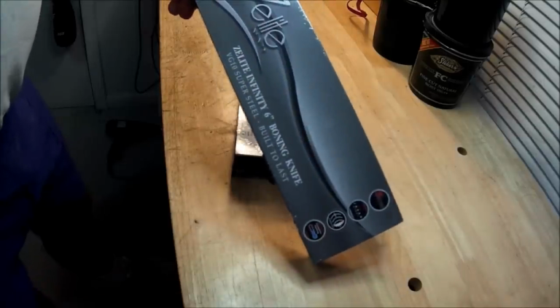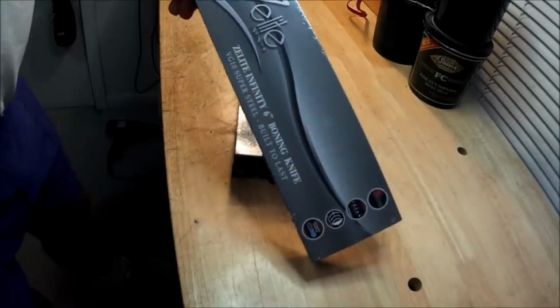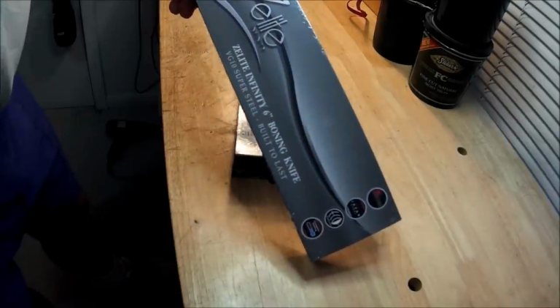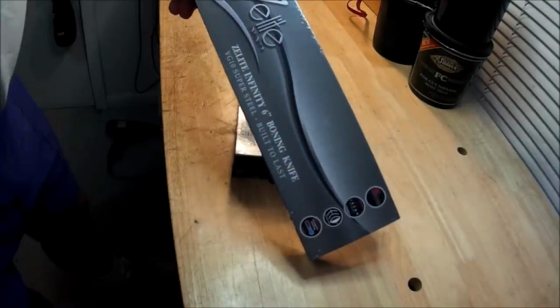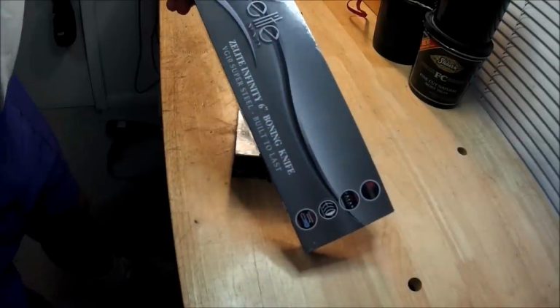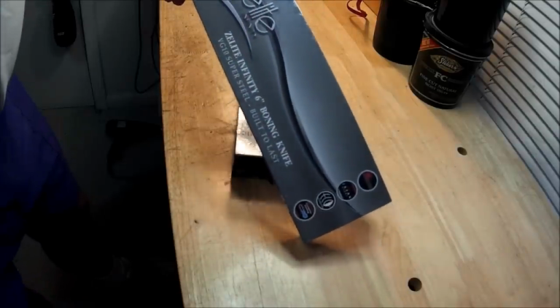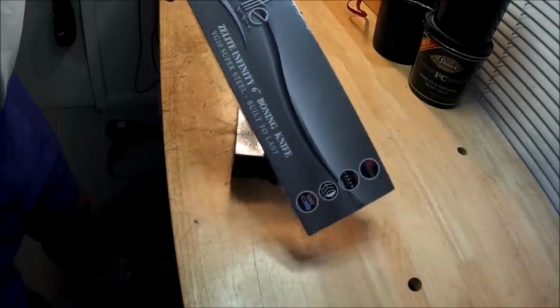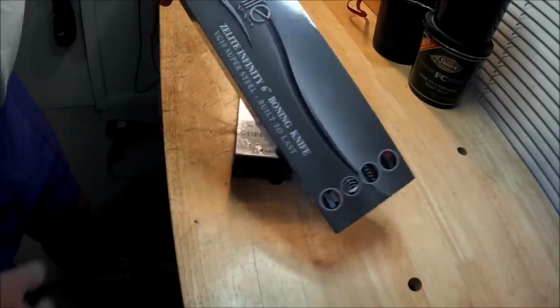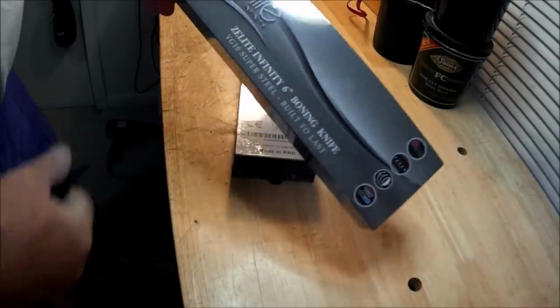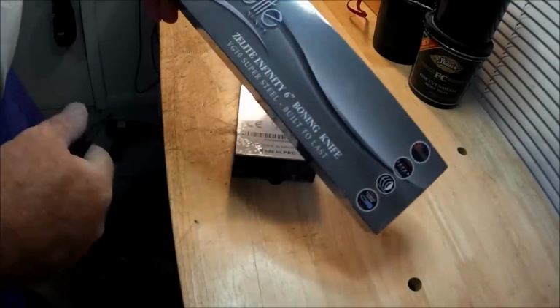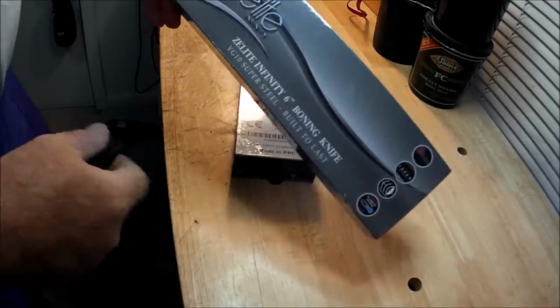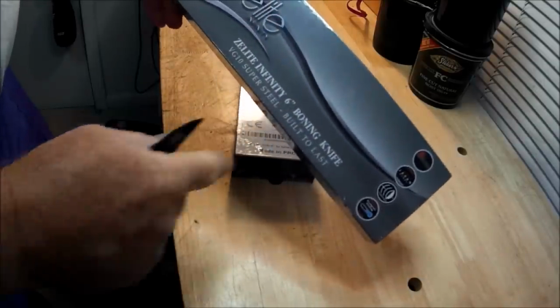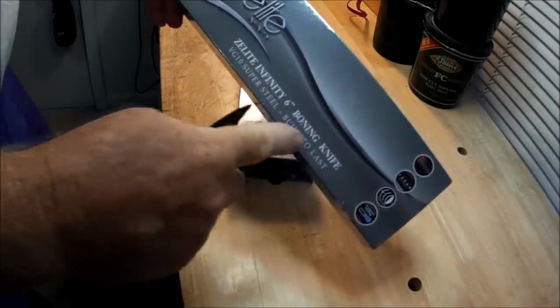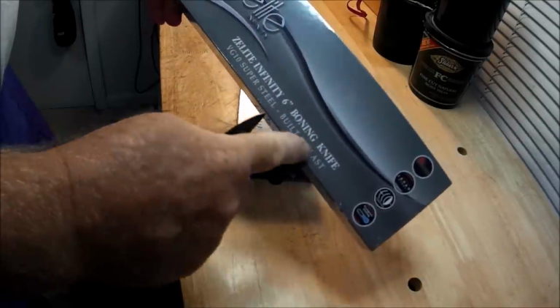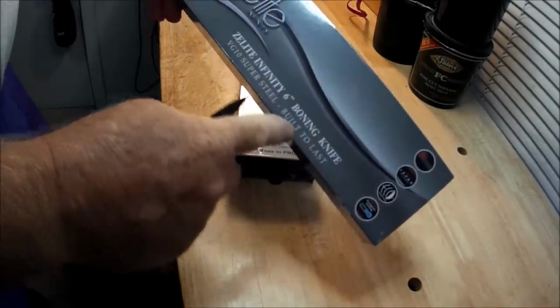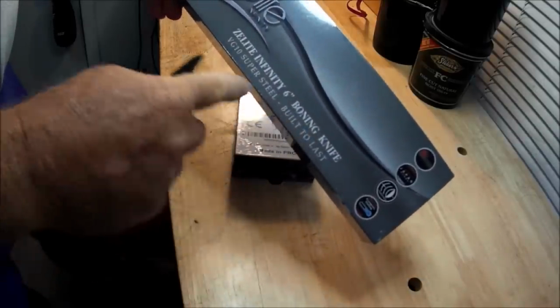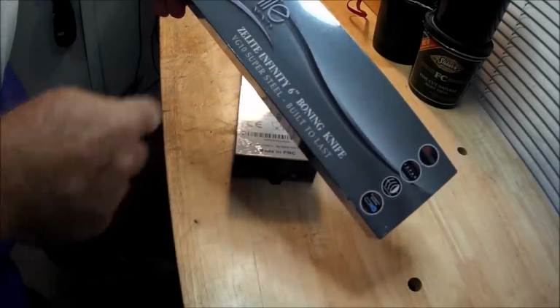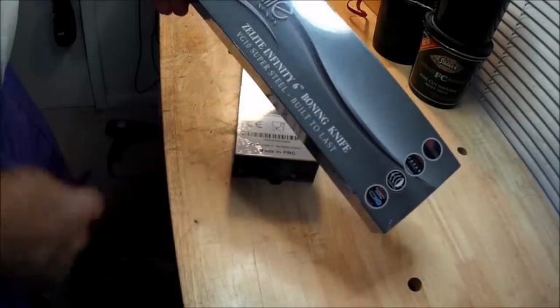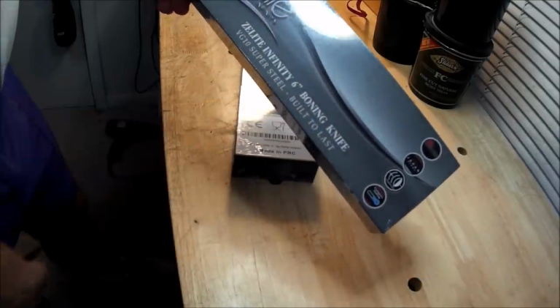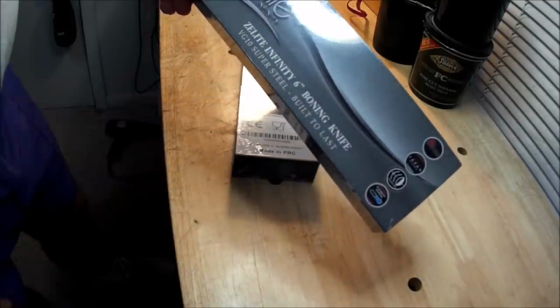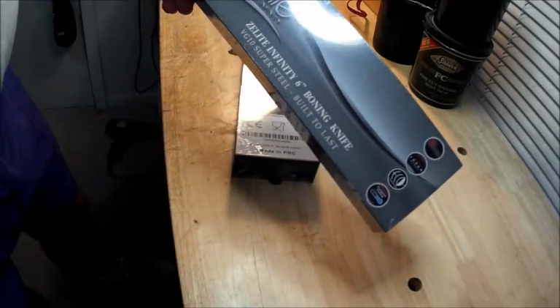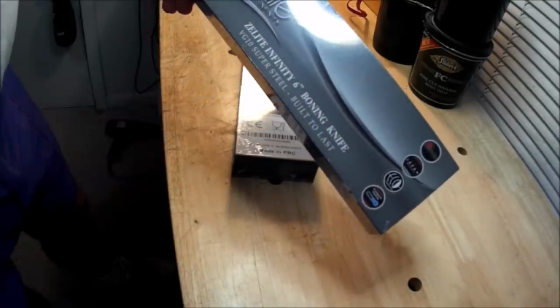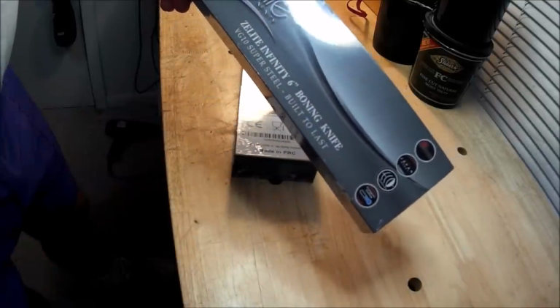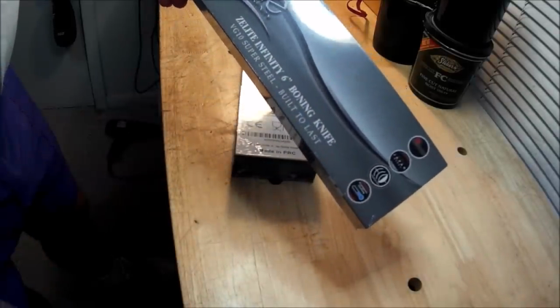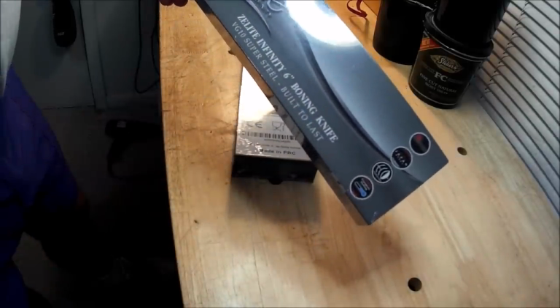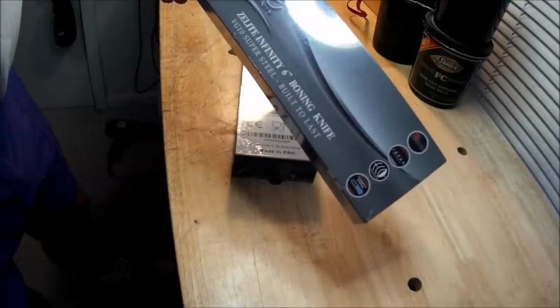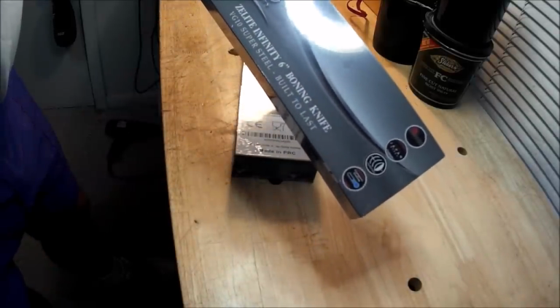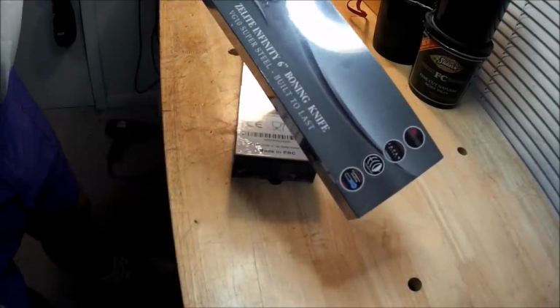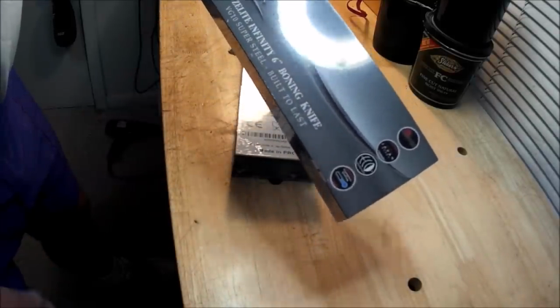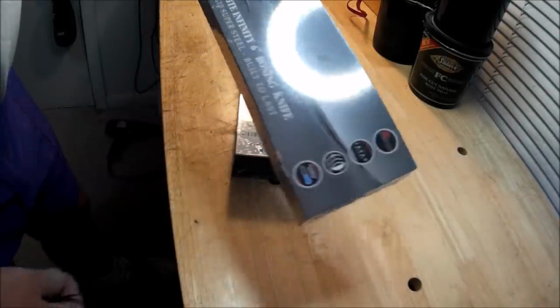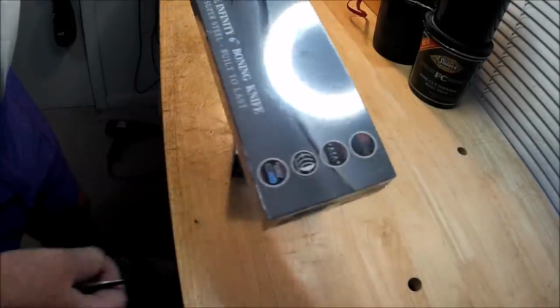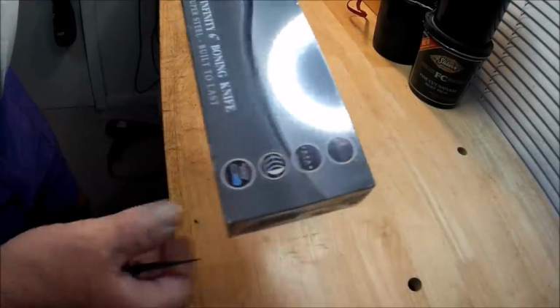The Z-Lite Infinity 6-inch boning knives — super steel, built to last.